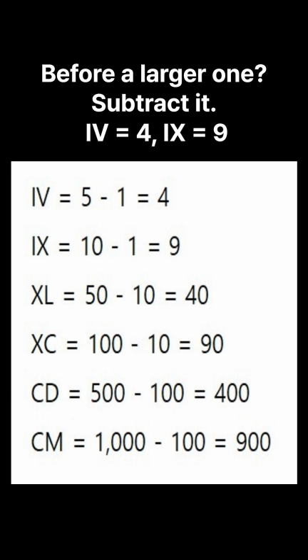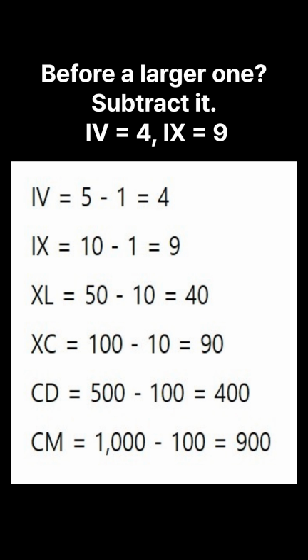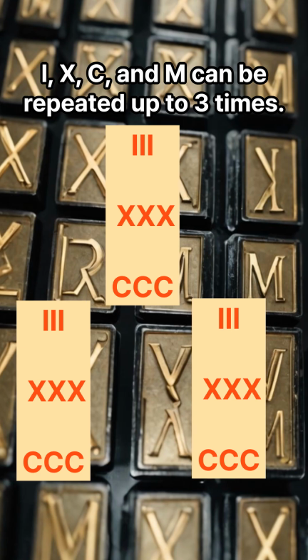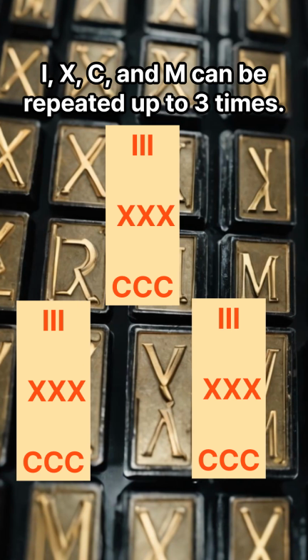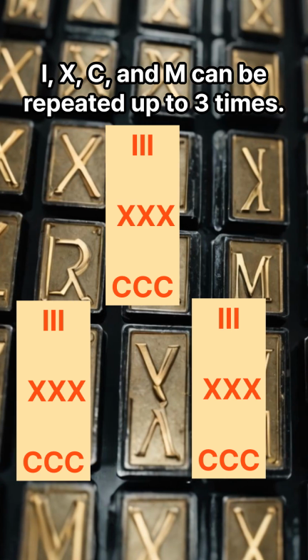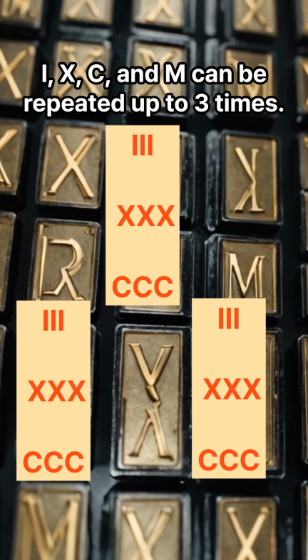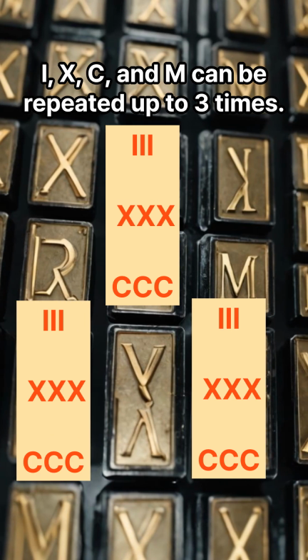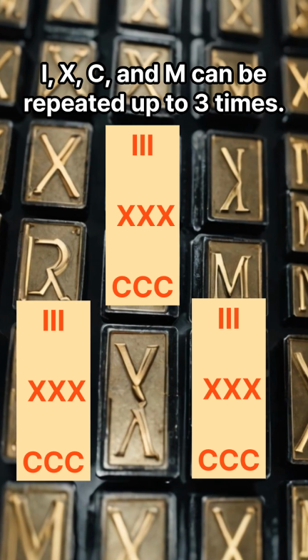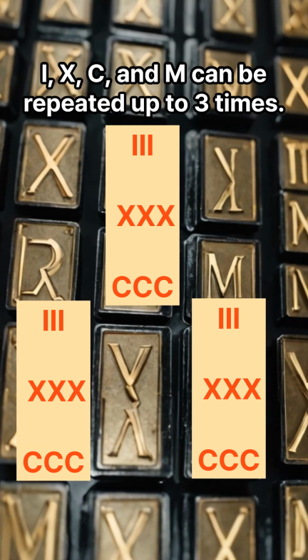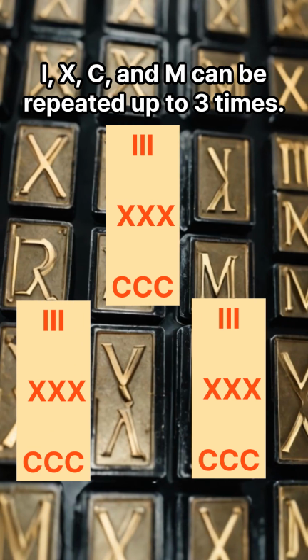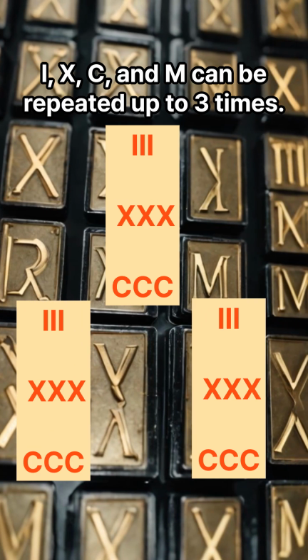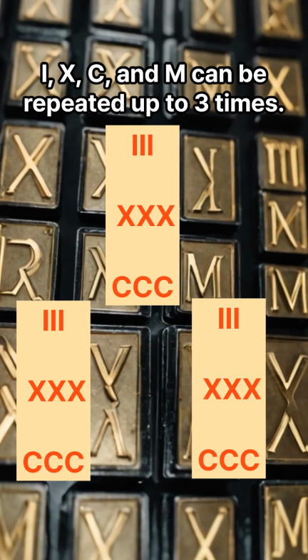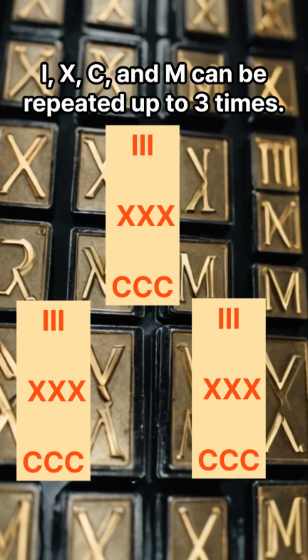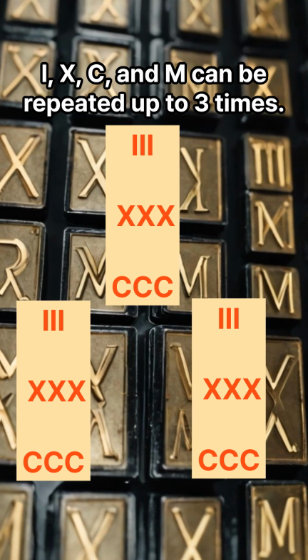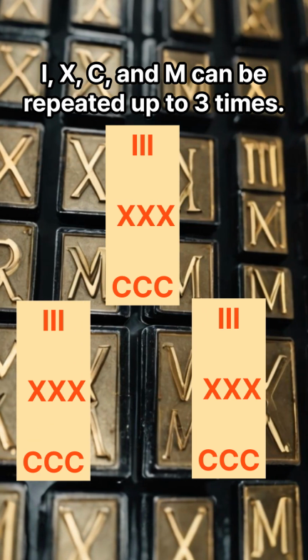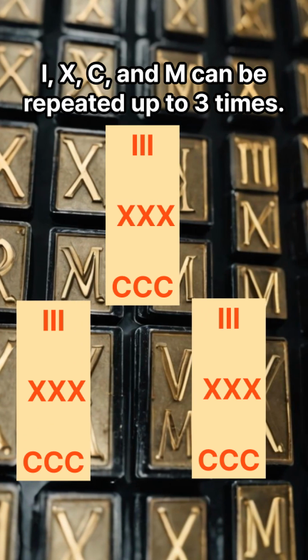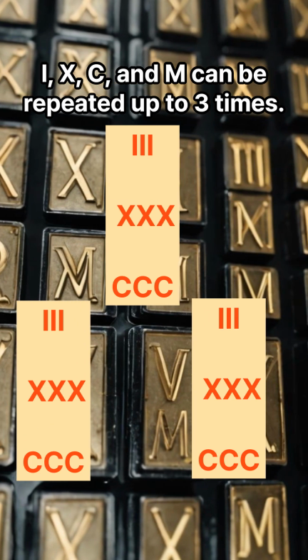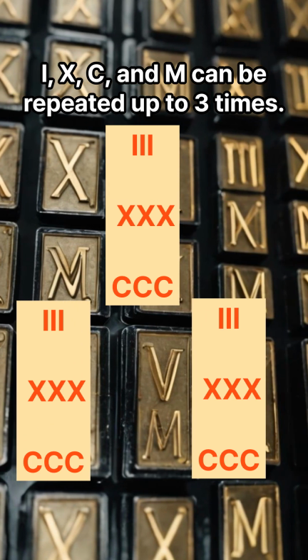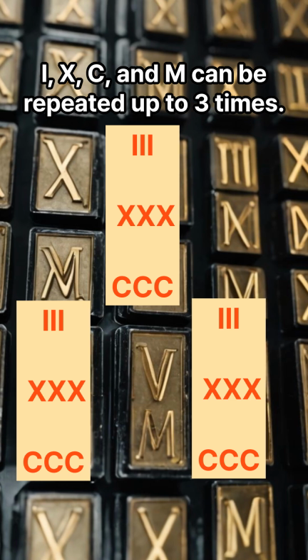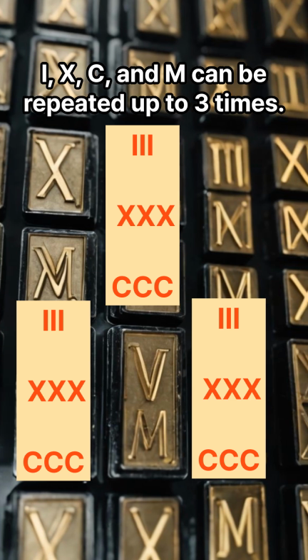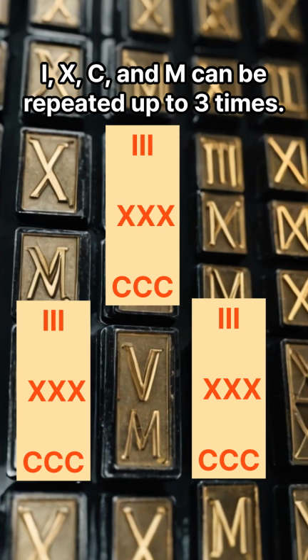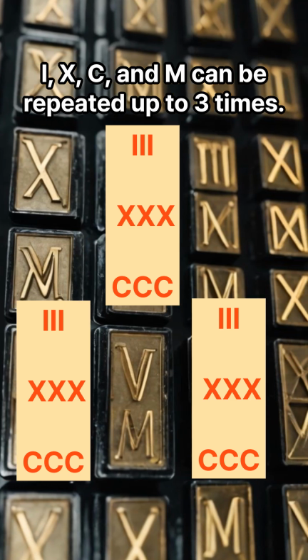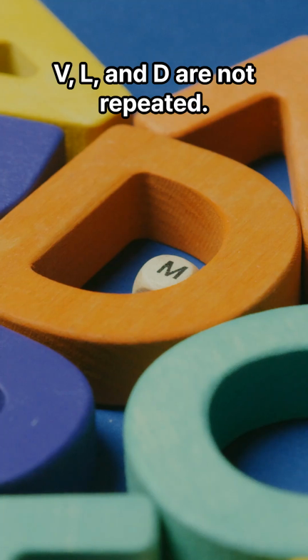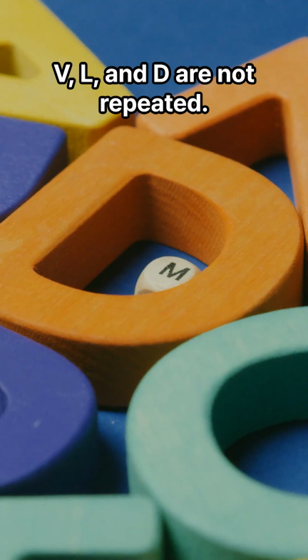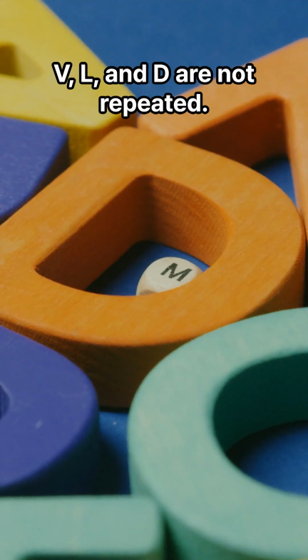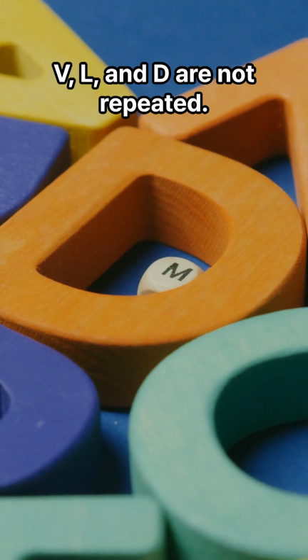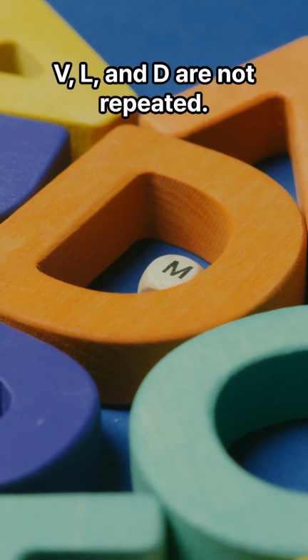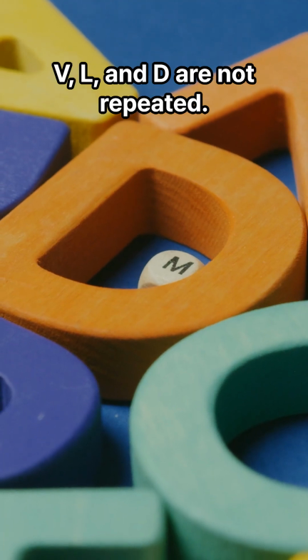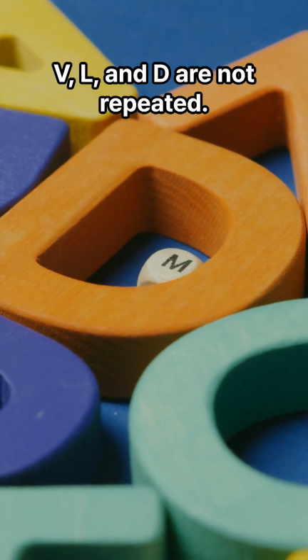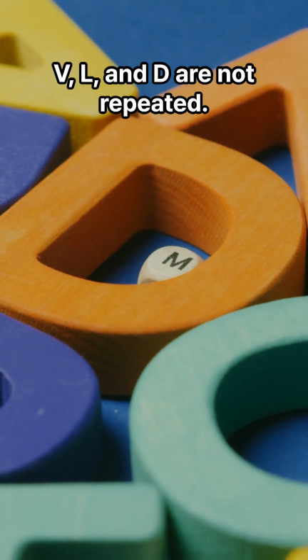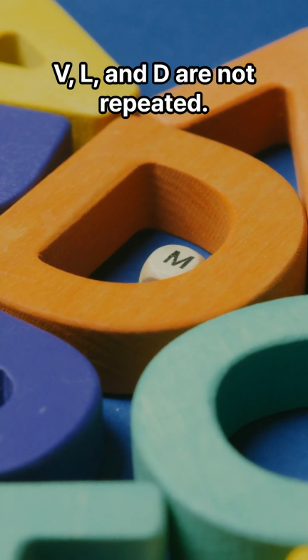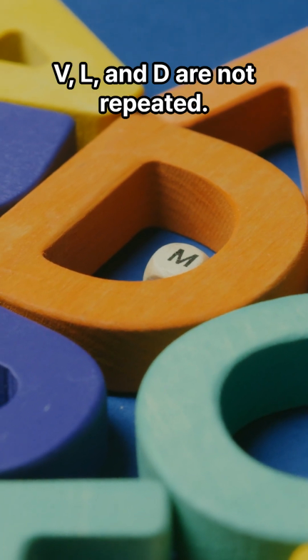I, X, C, and M can be repeated up to three times. V, L, and D are not repeated.